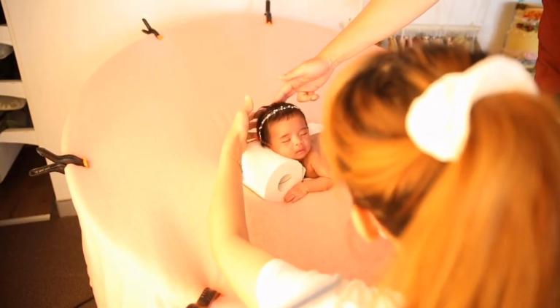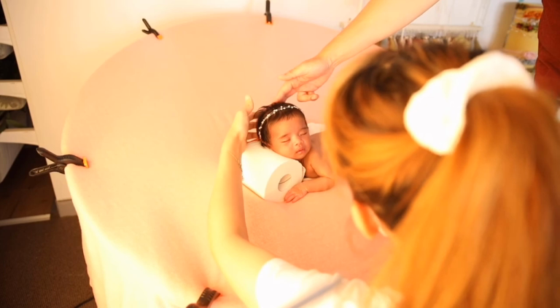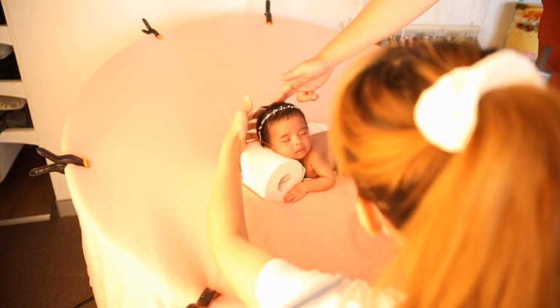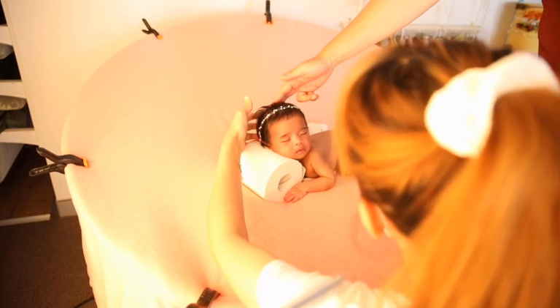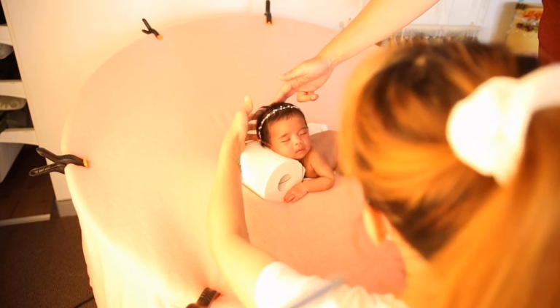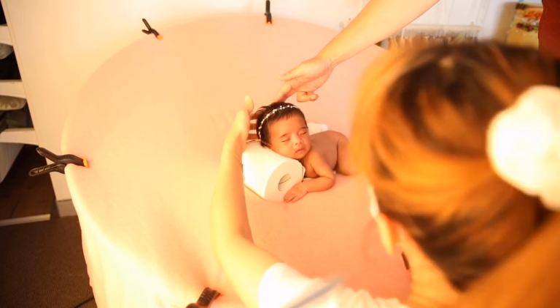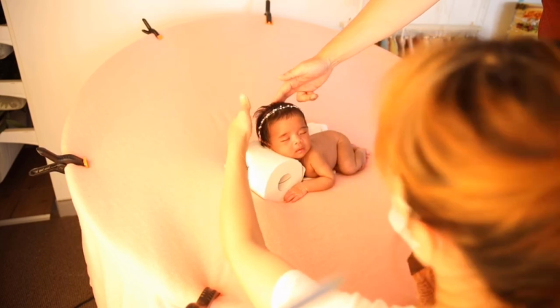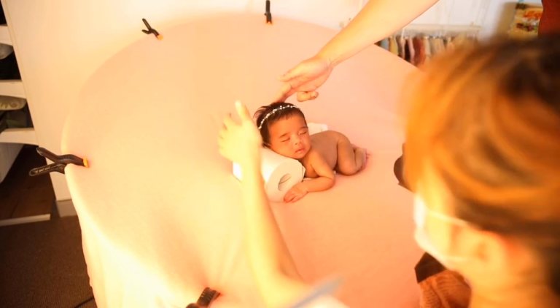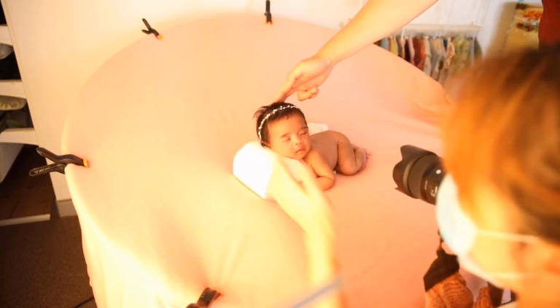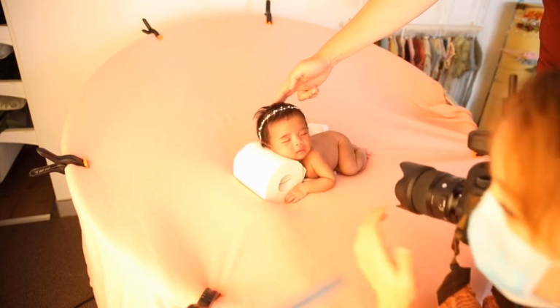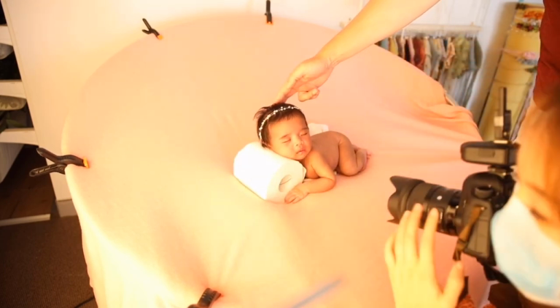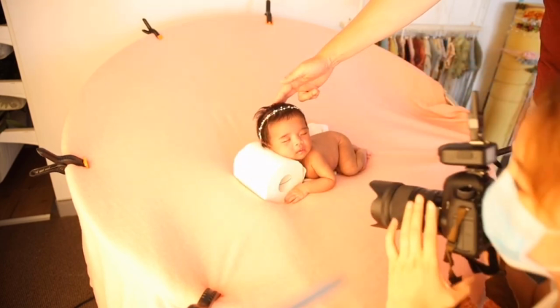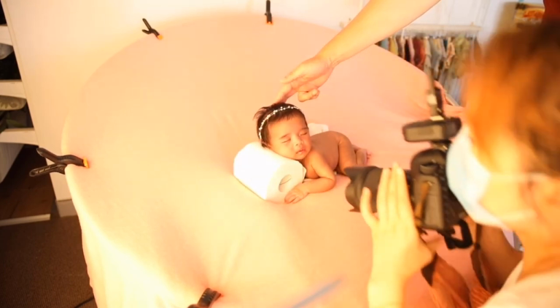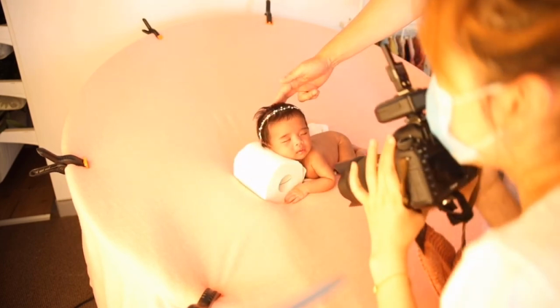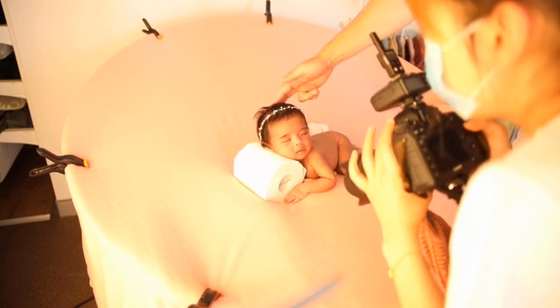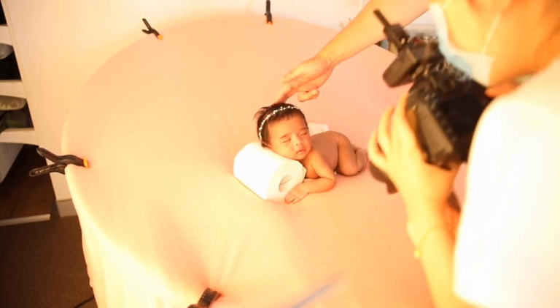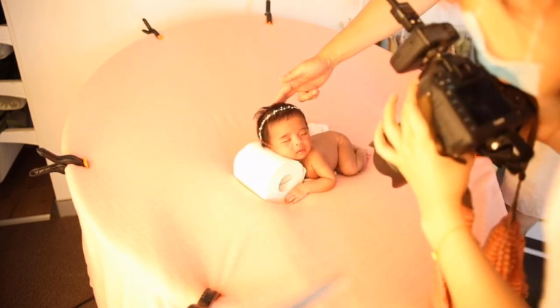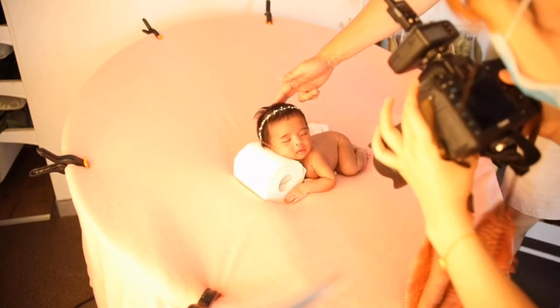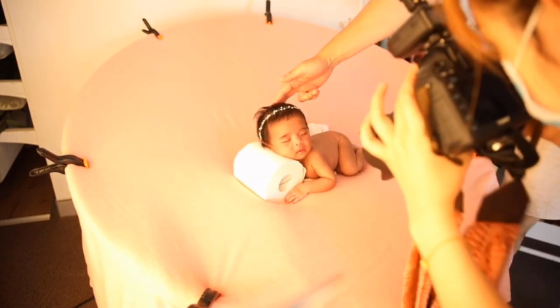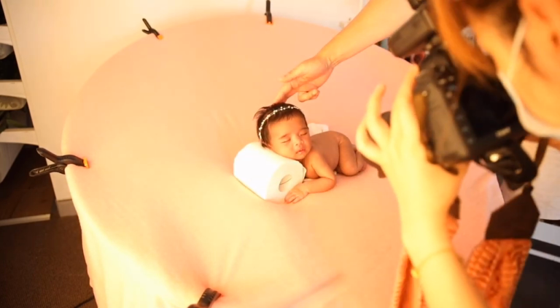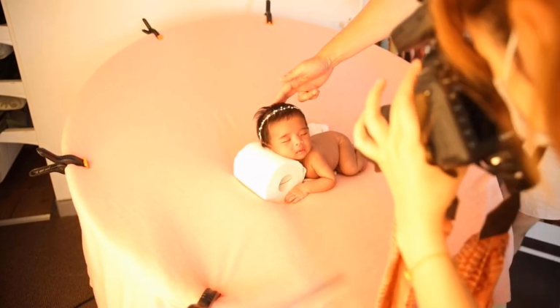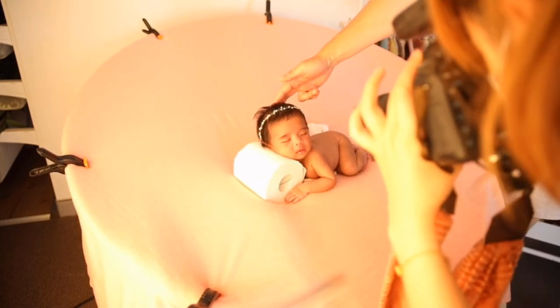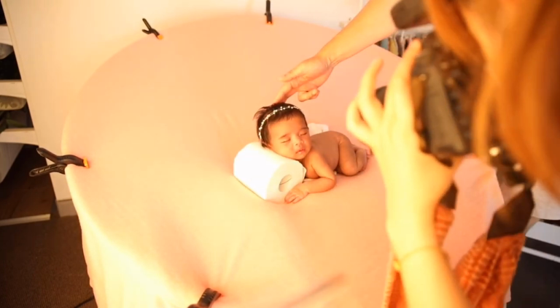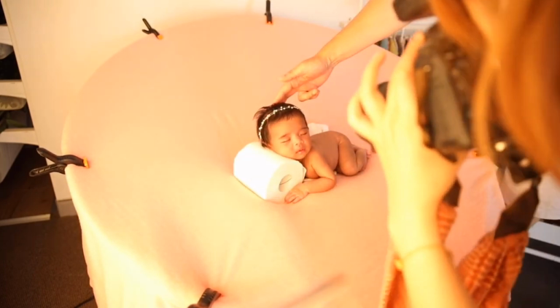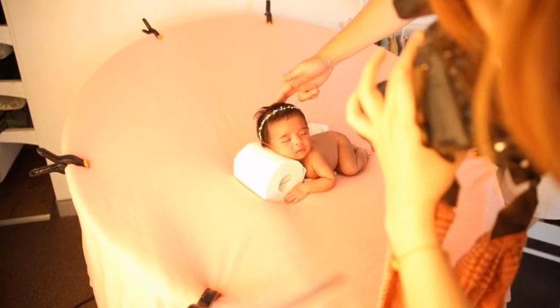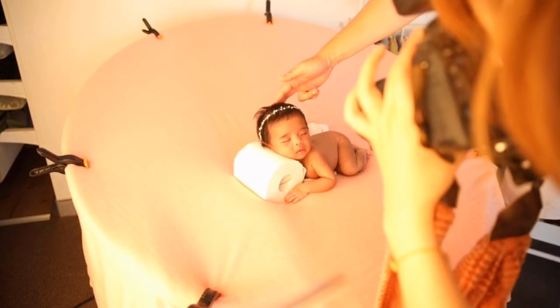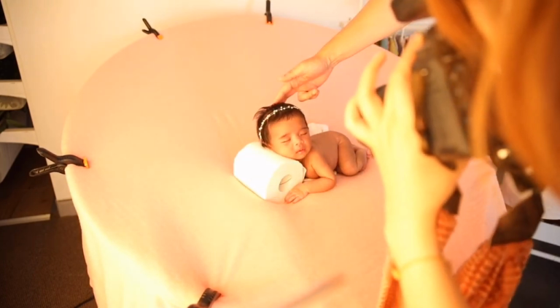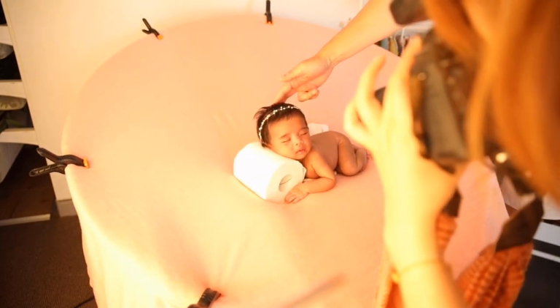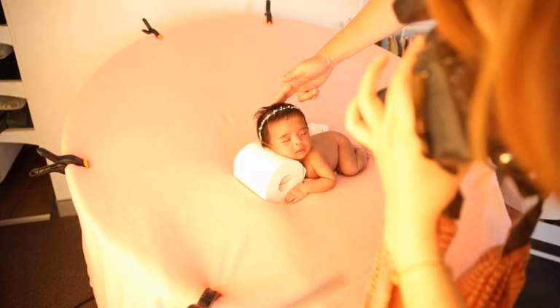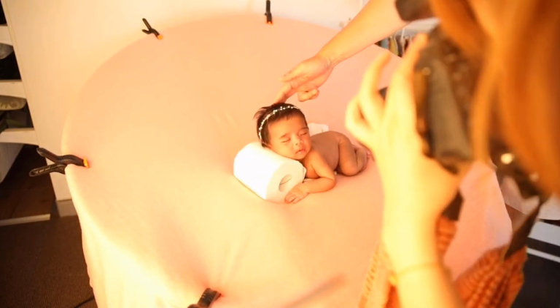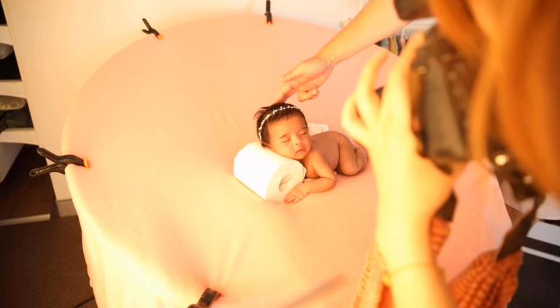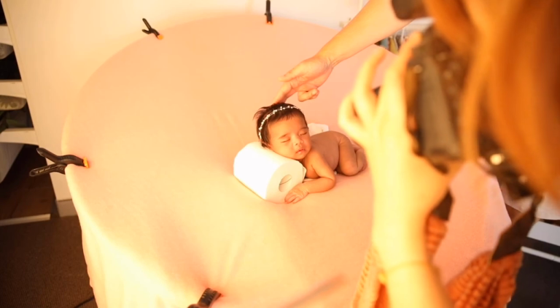Wonderful. I just asked my assistant to hold the baby's head and I start shooting.